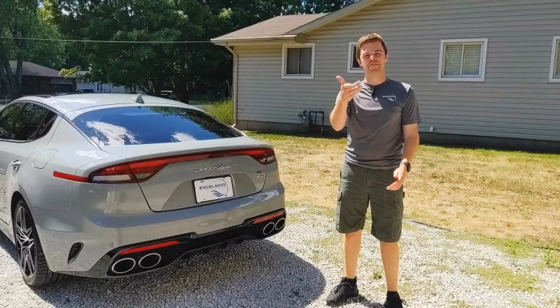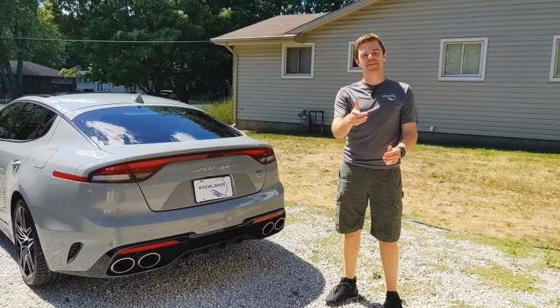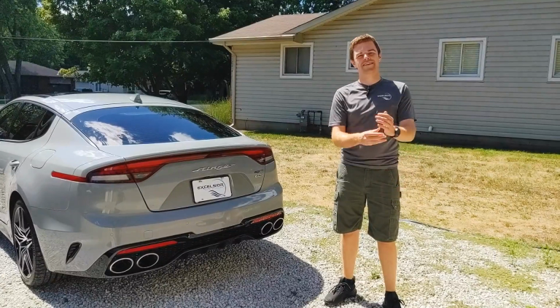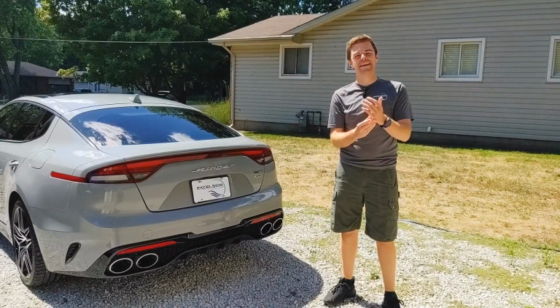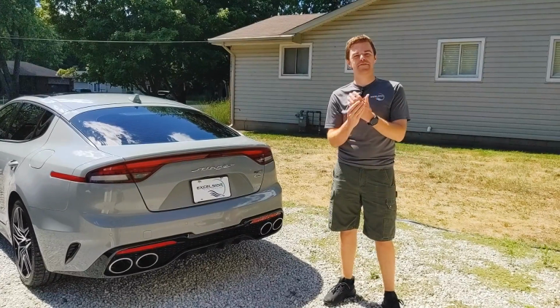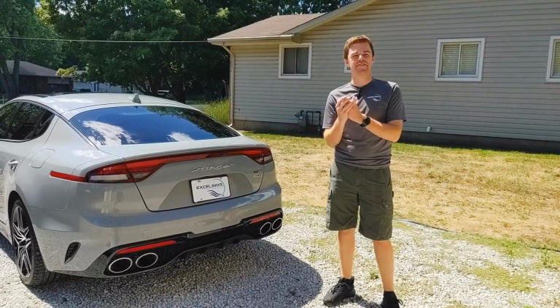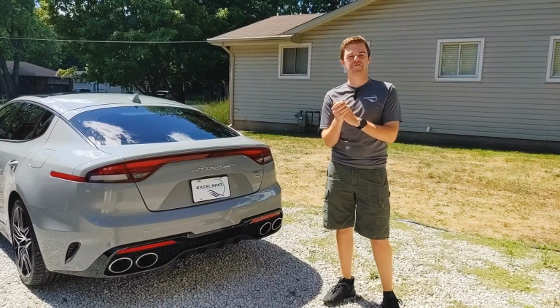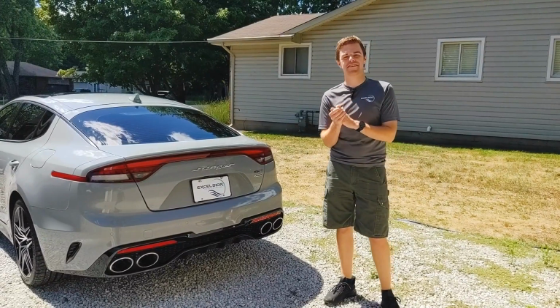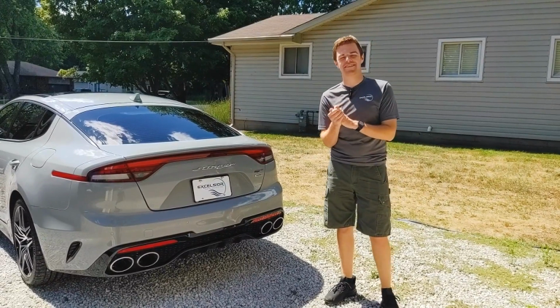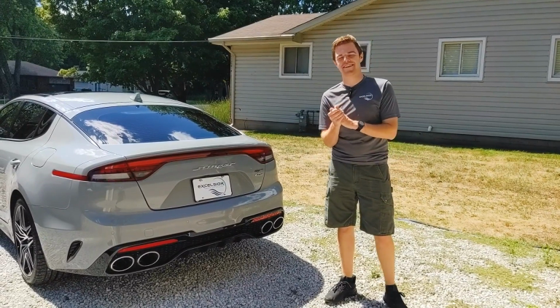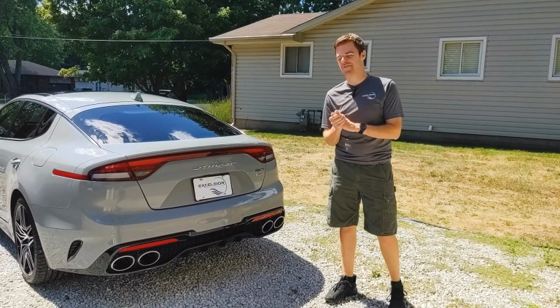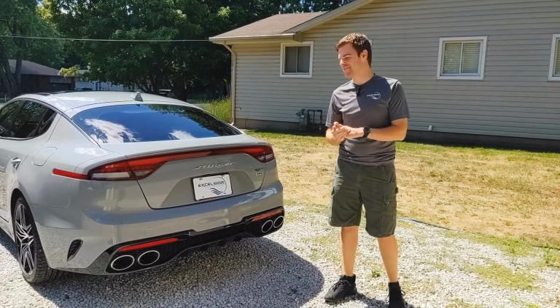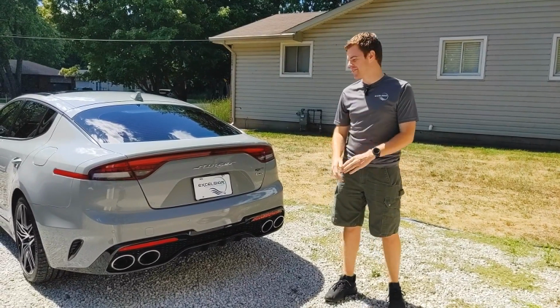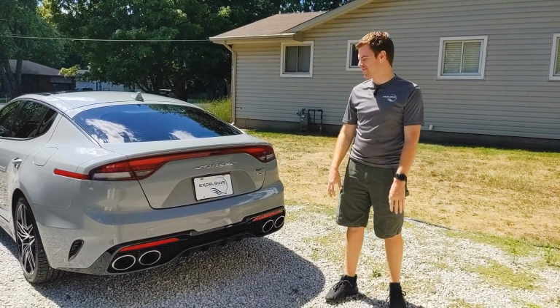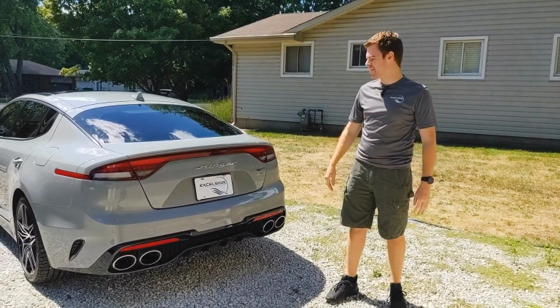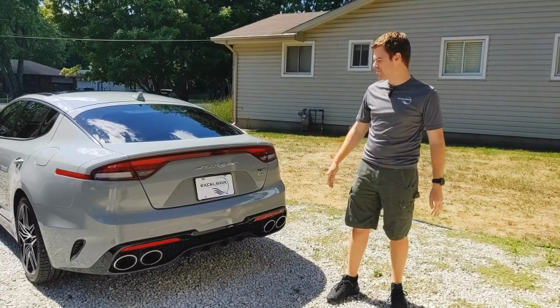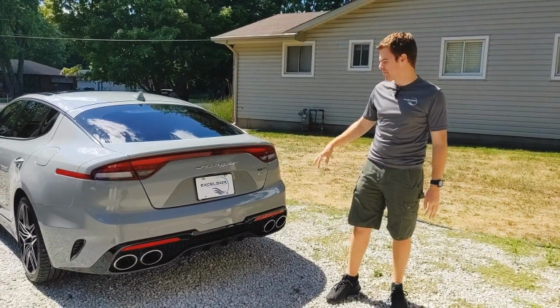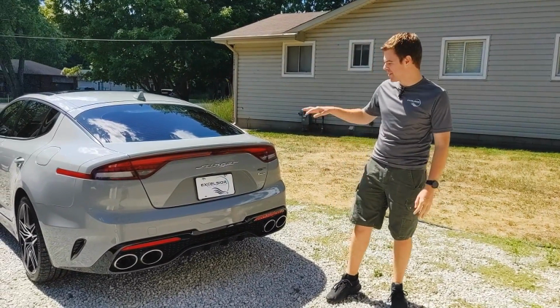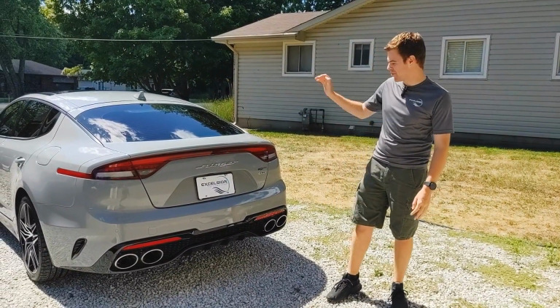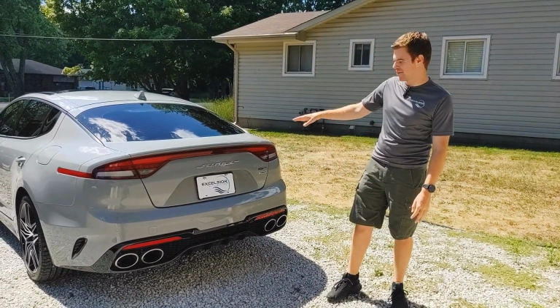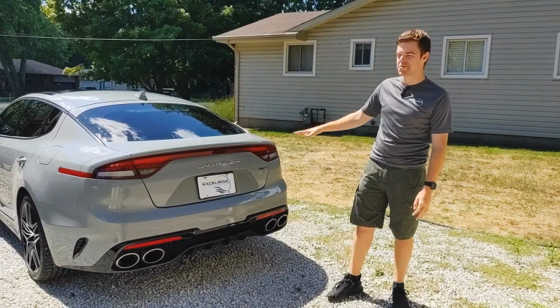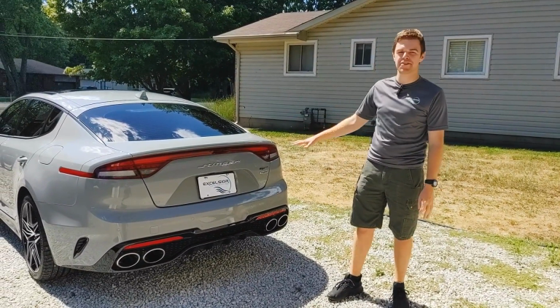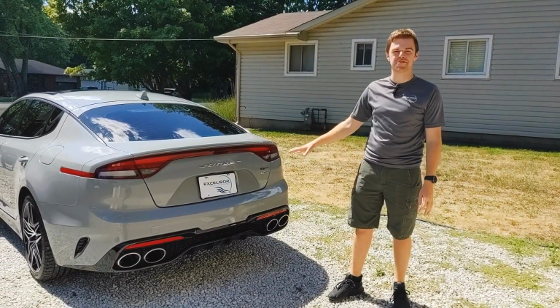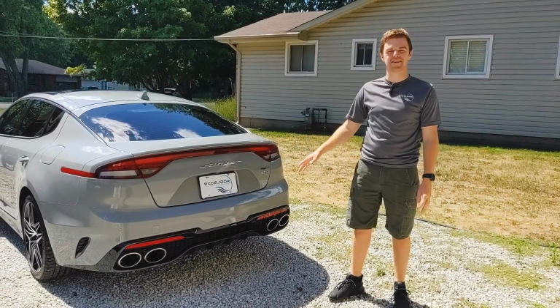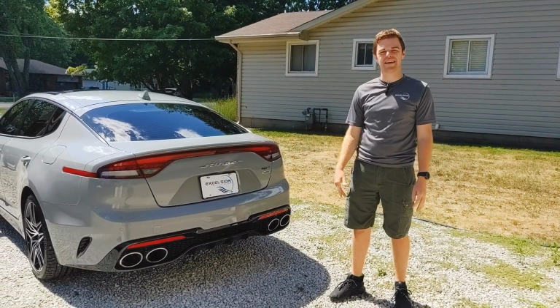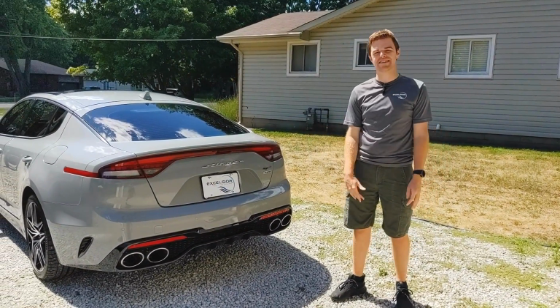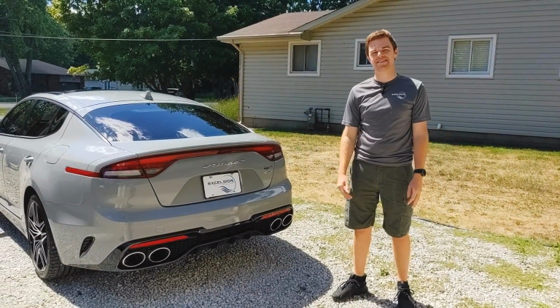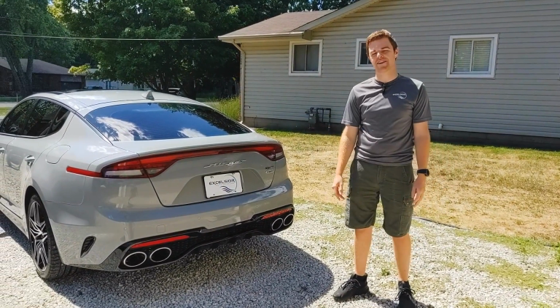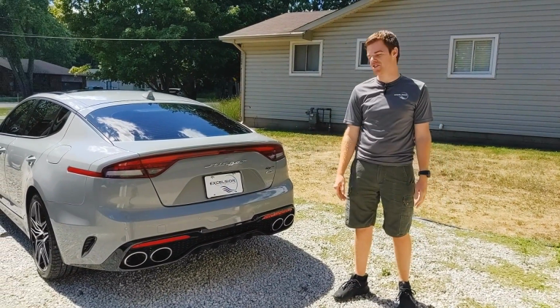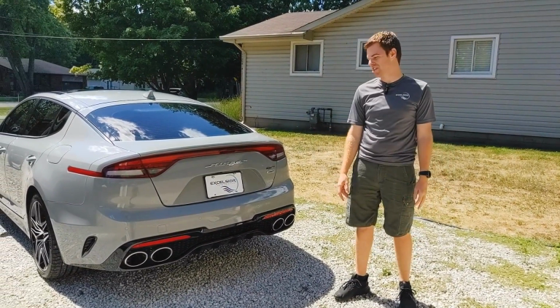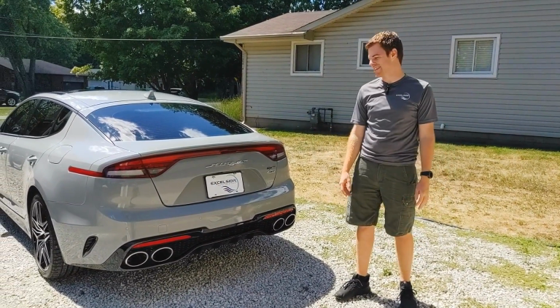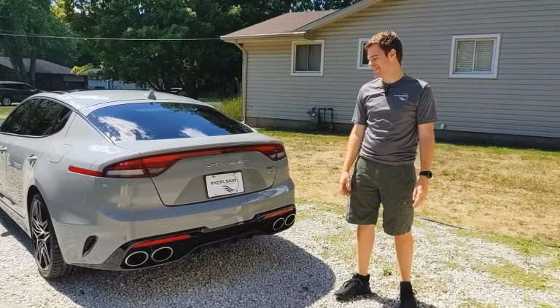Hey everybody, Andrew McSeltz here at Detailing. I want to show you this vehicle — it's a completed 2022 Kia Stinger GT.